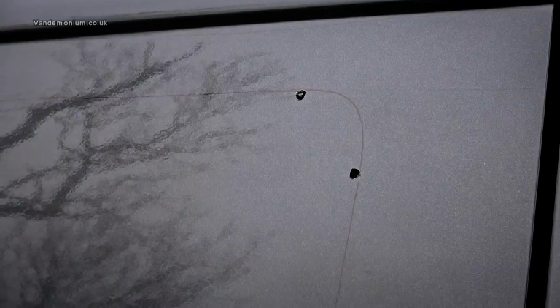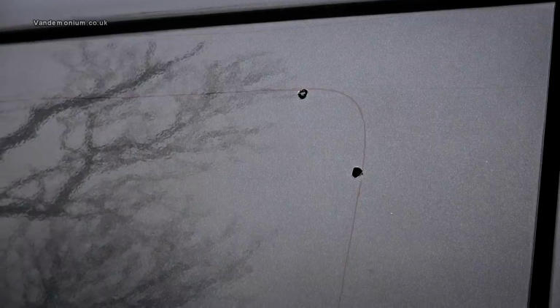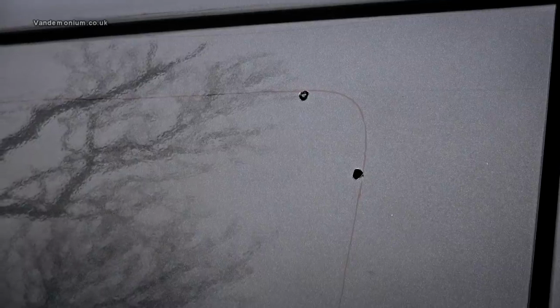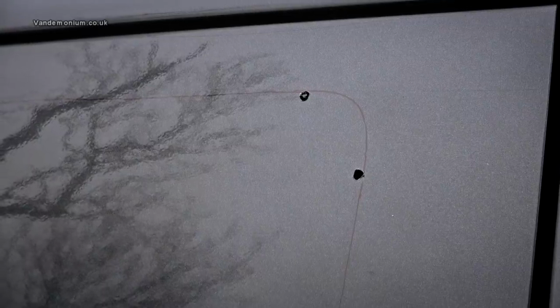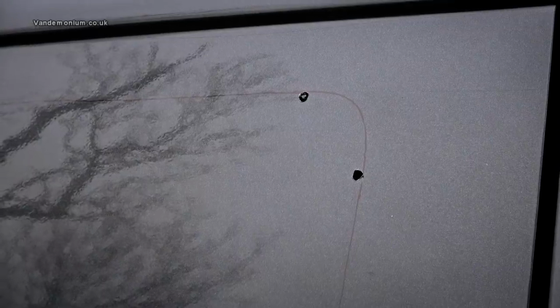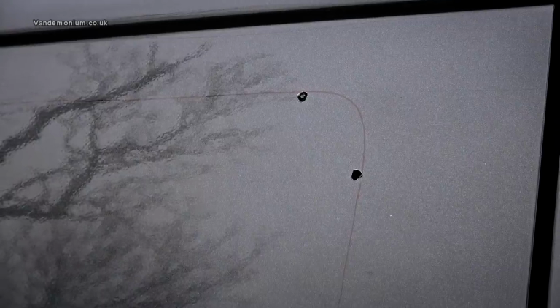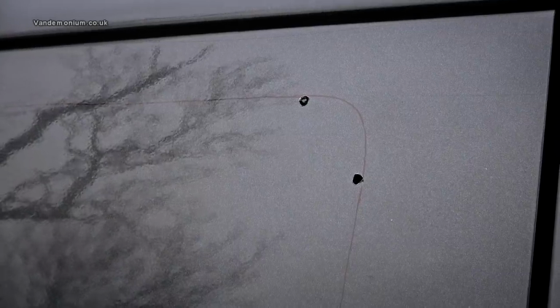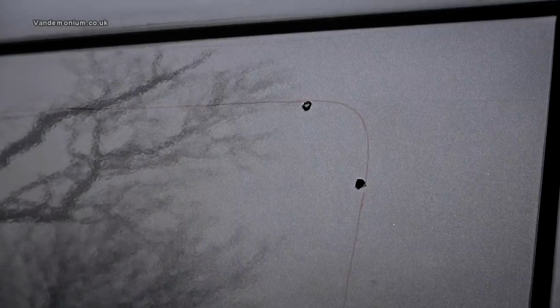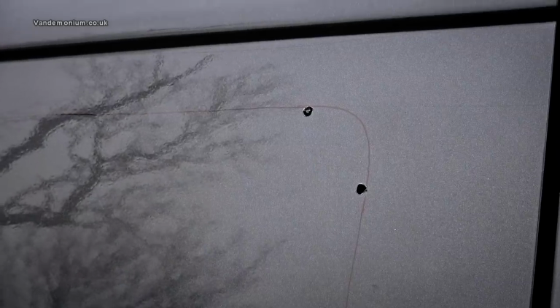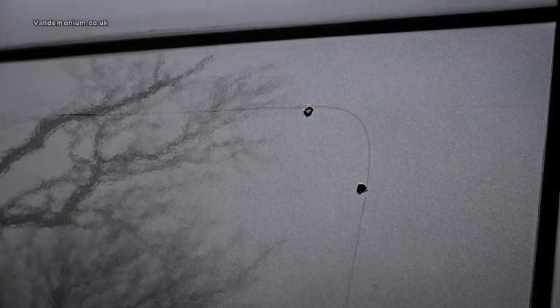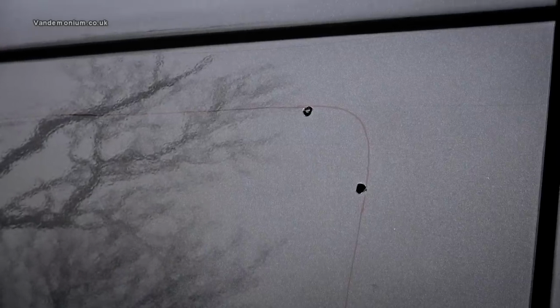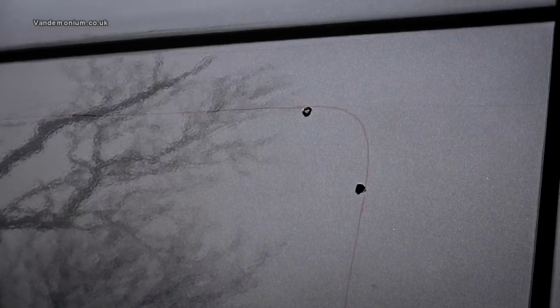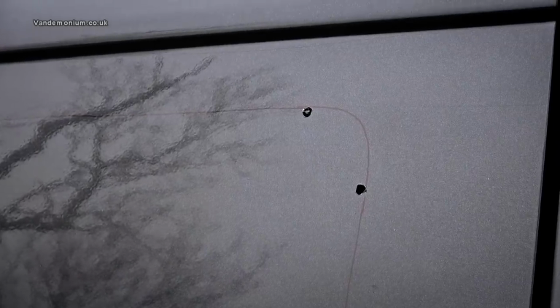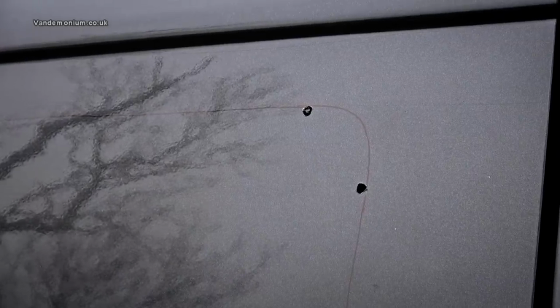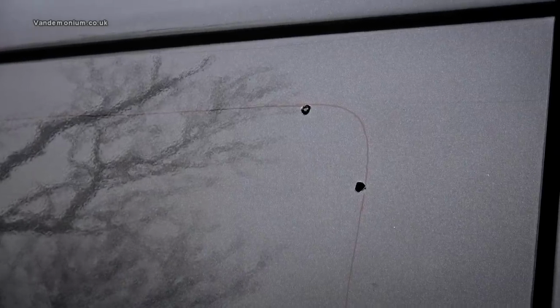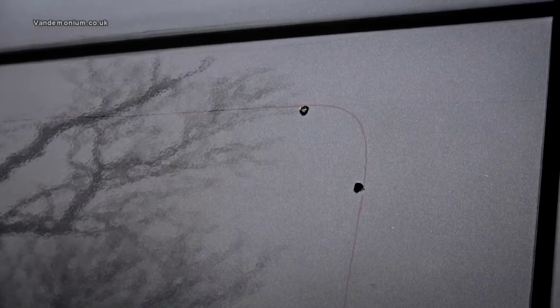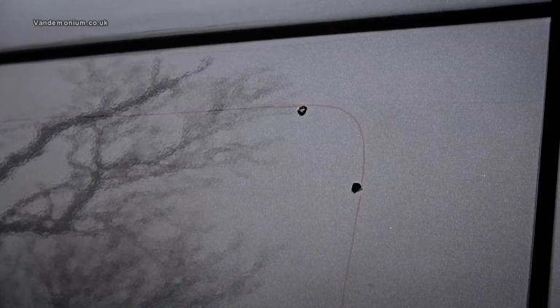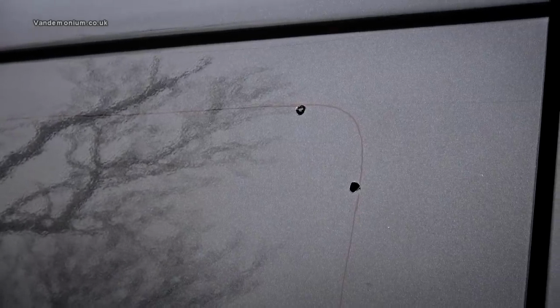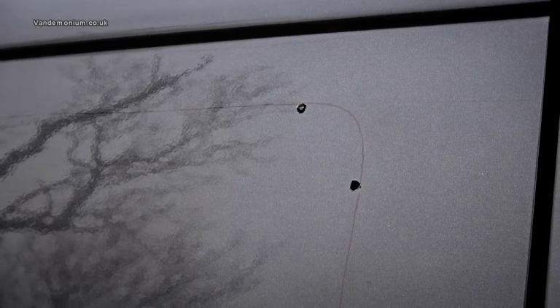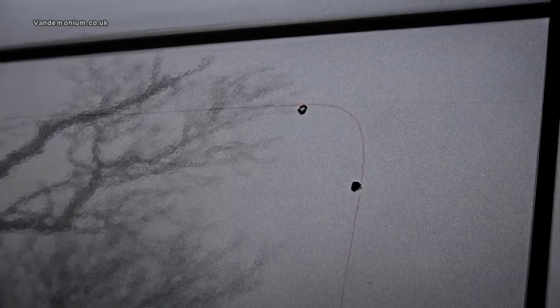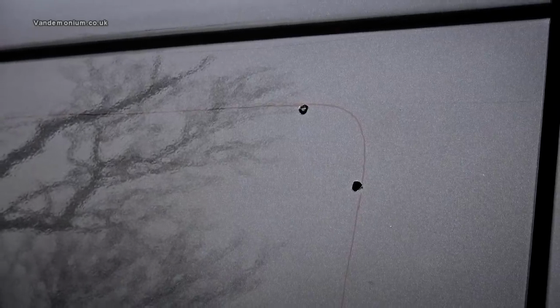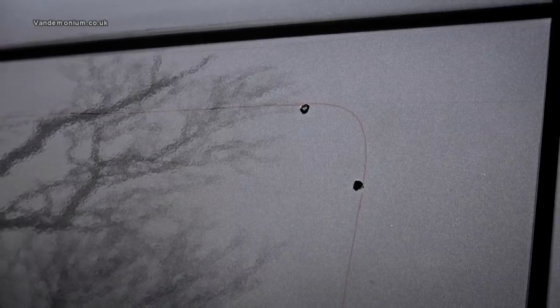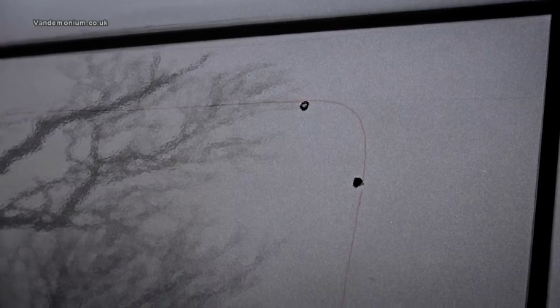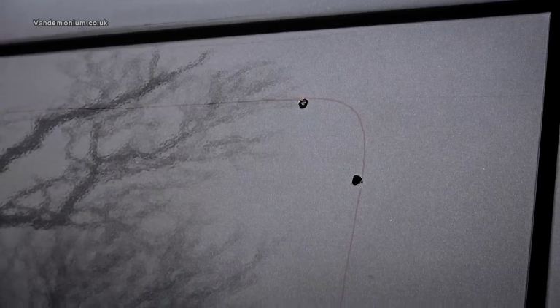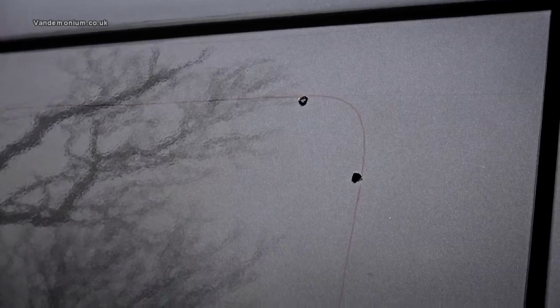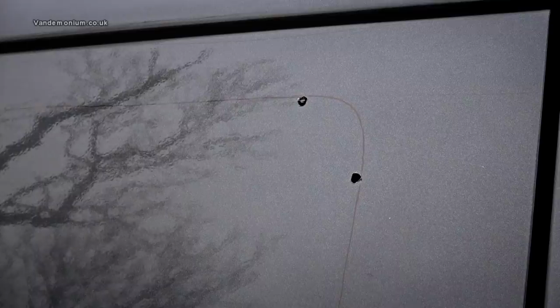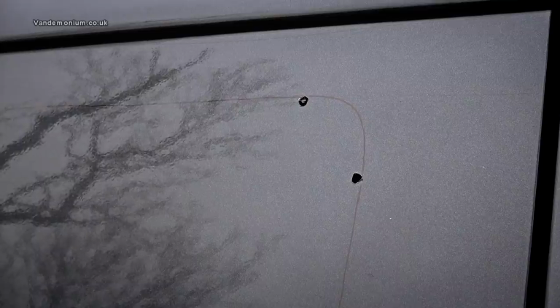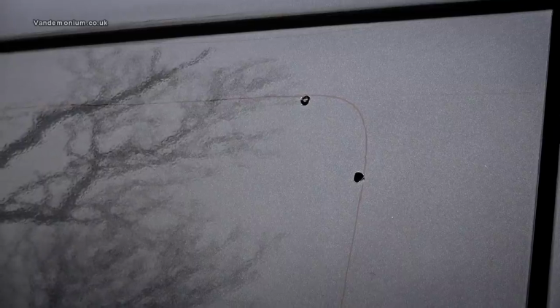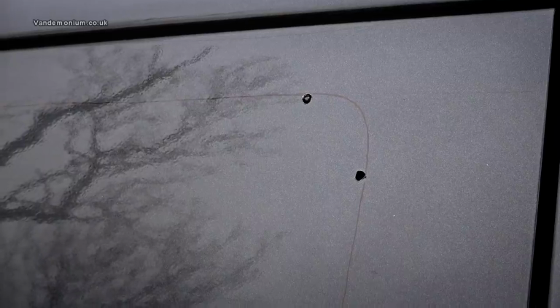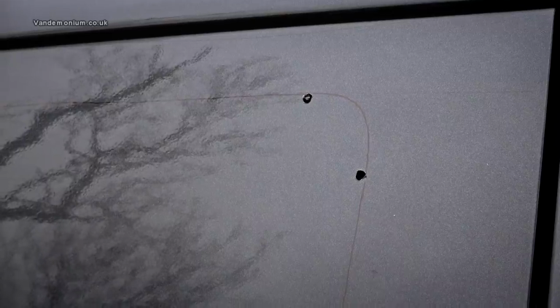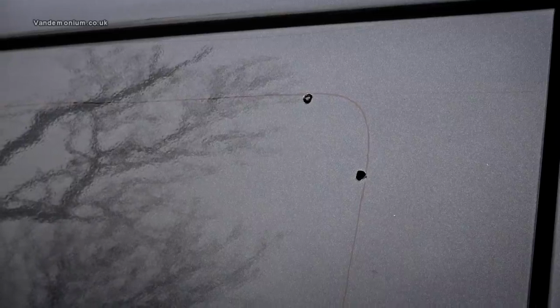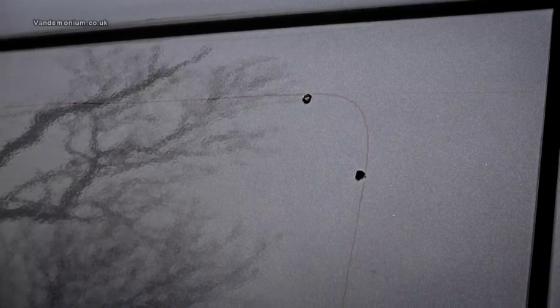Holes drilled, template marked, crossed fingers for no rain — time to cut the metal.